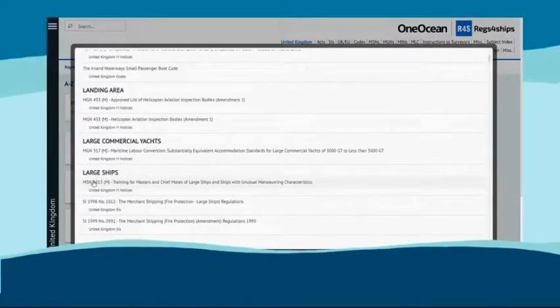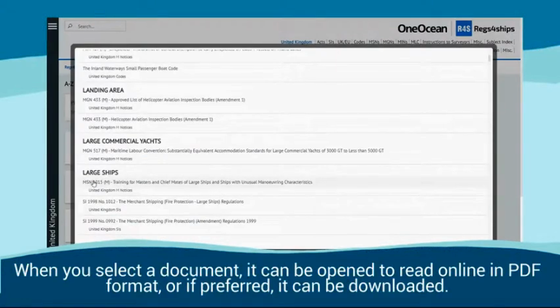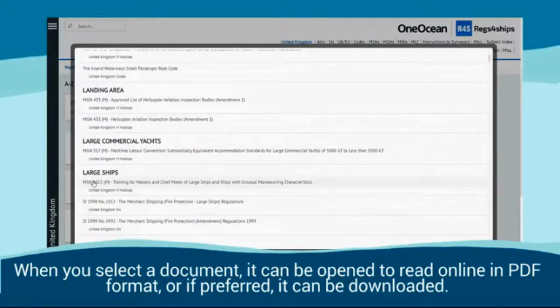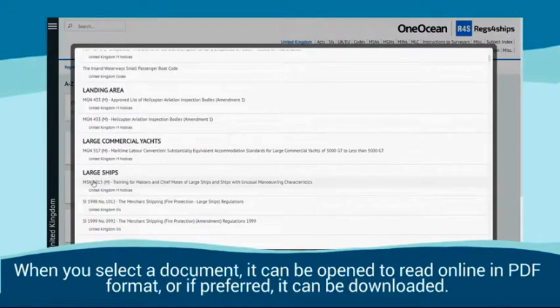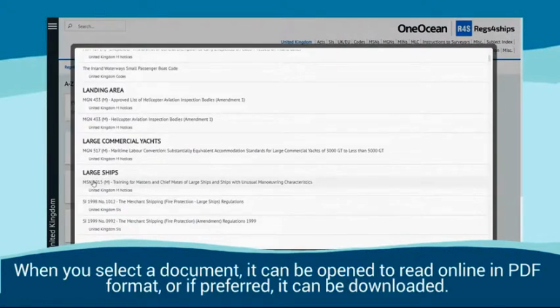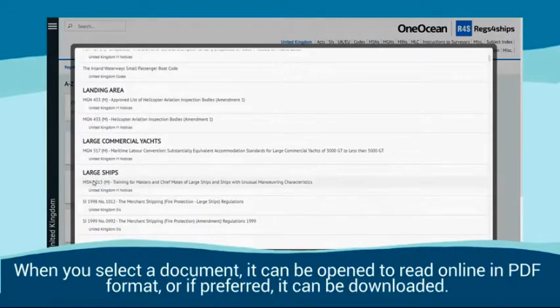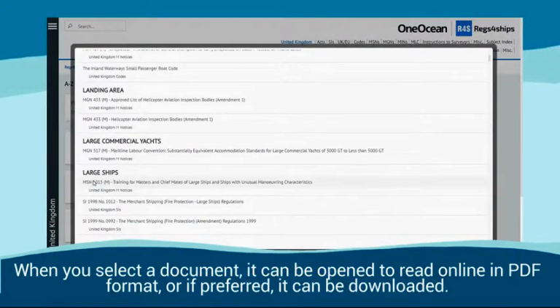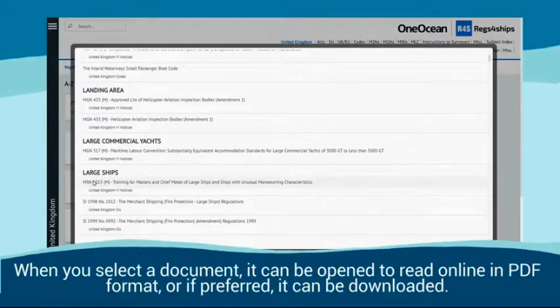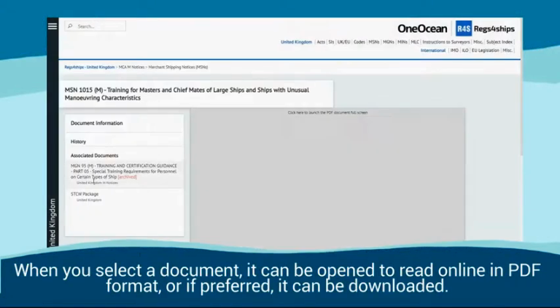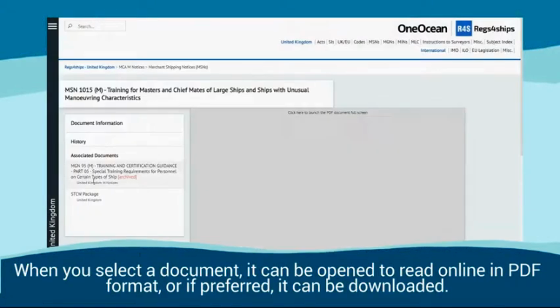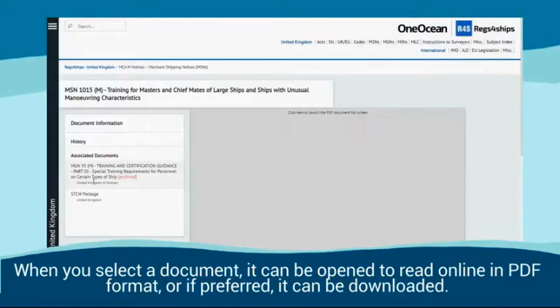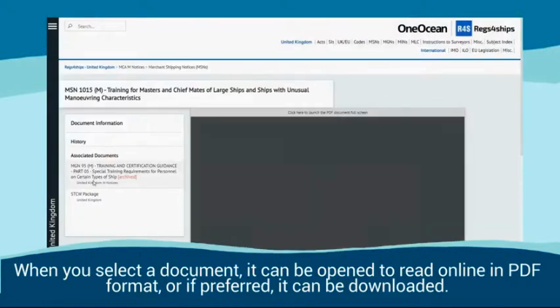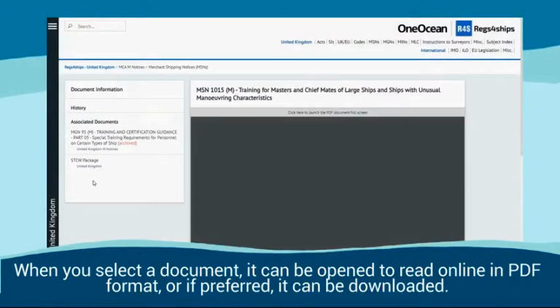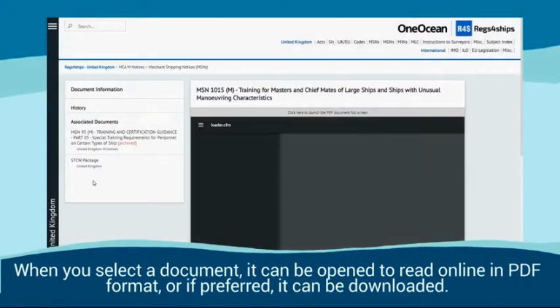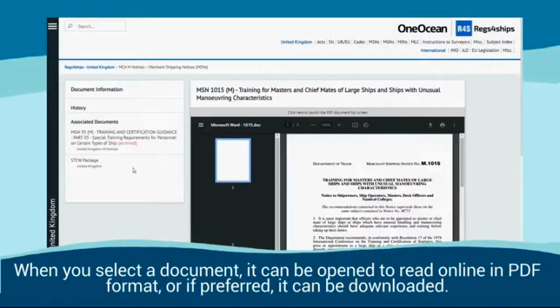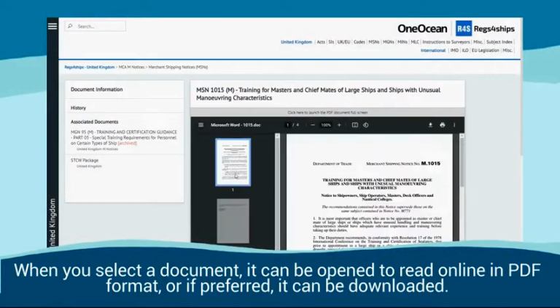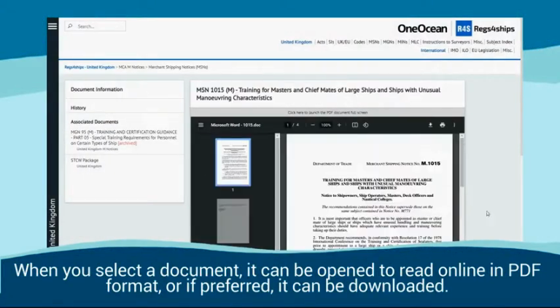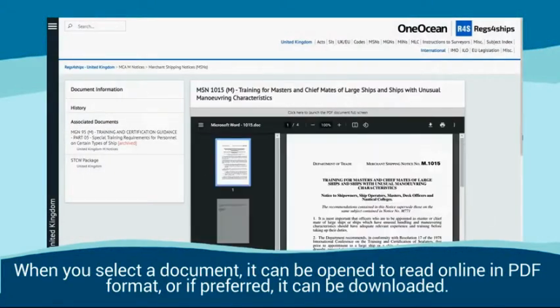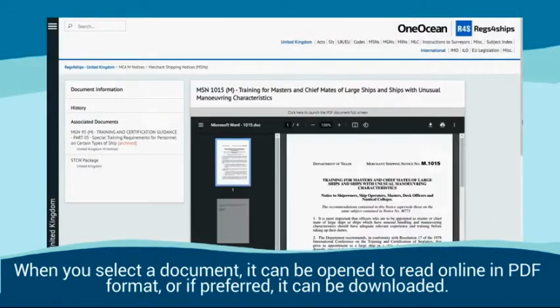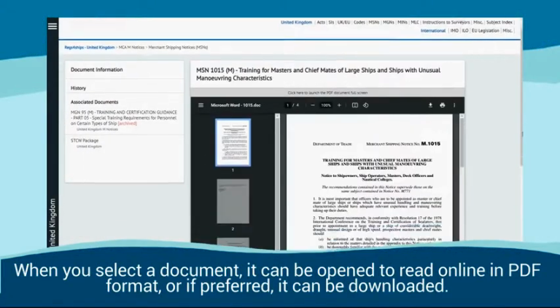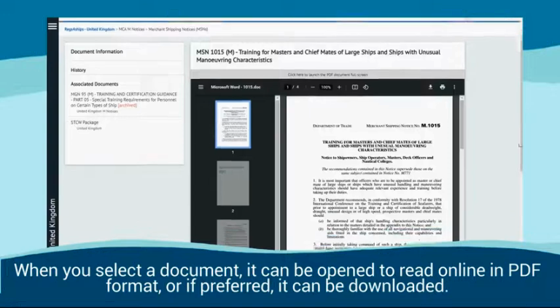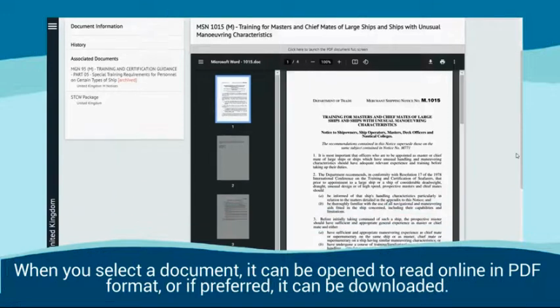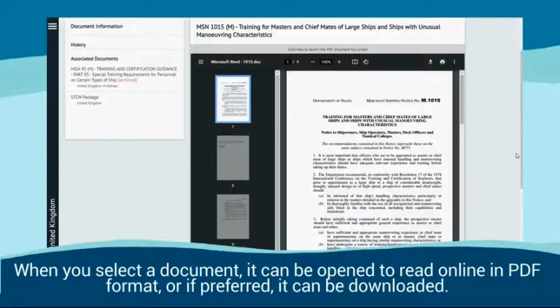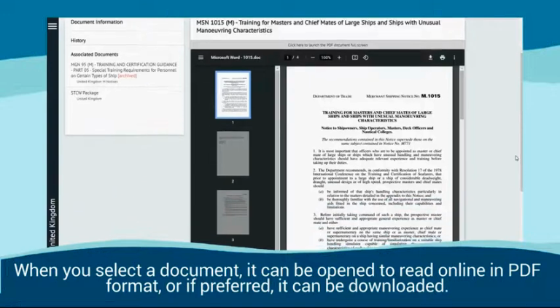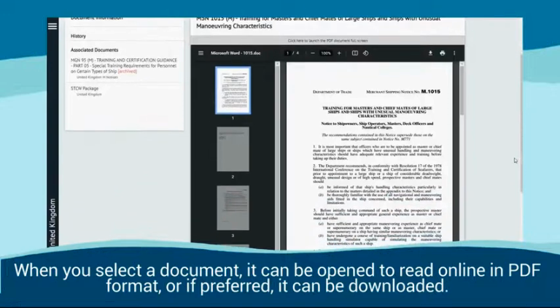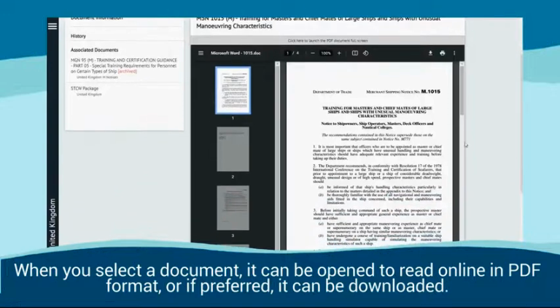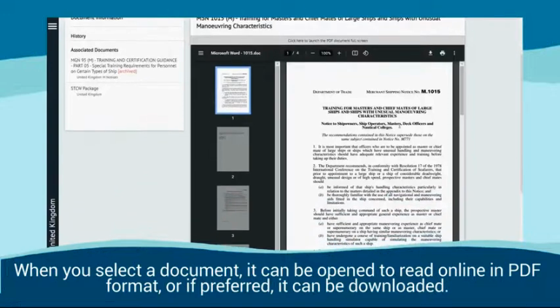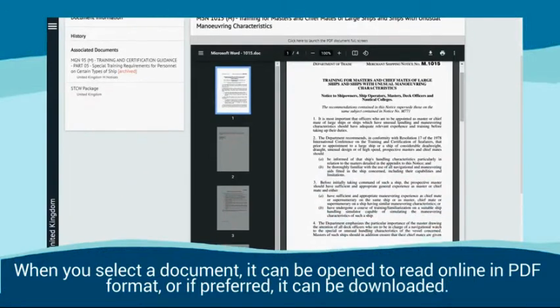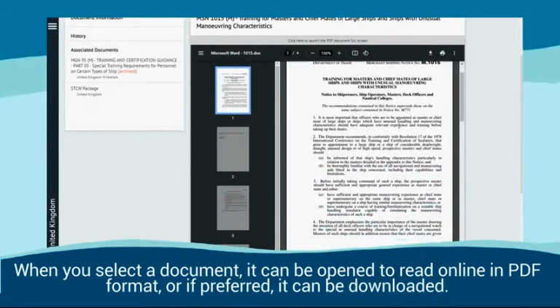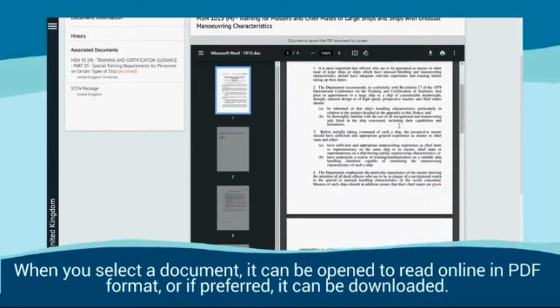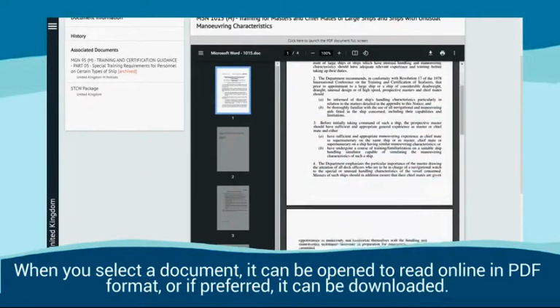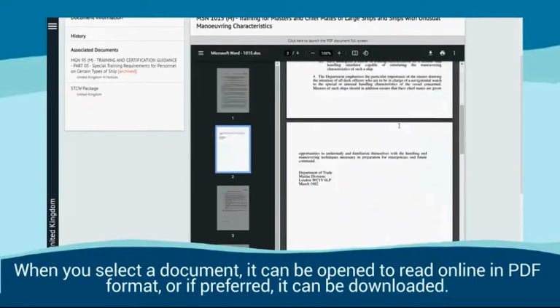When you select a document, it can be opened to read online in PDF format, or if preferred, it can be downloaded.